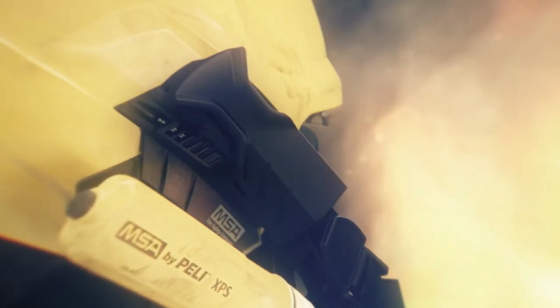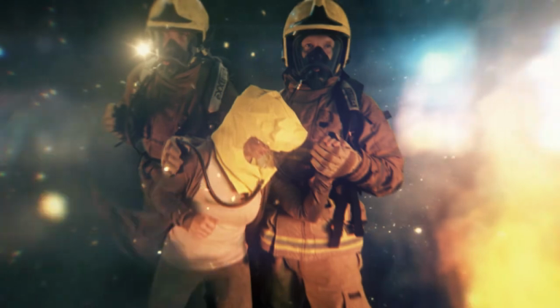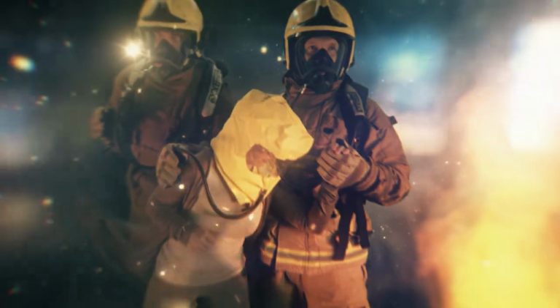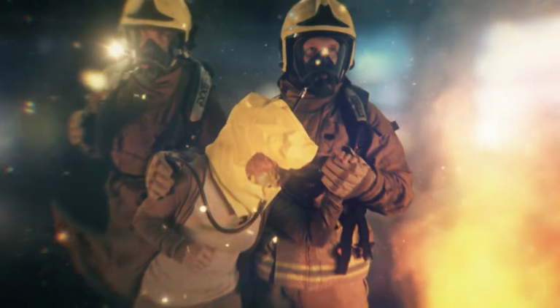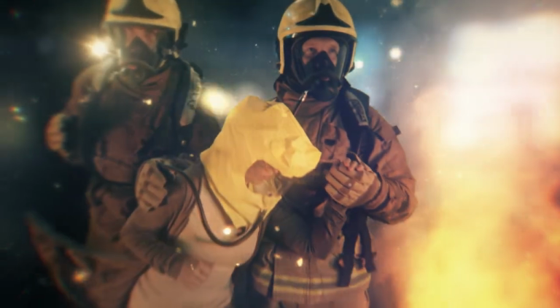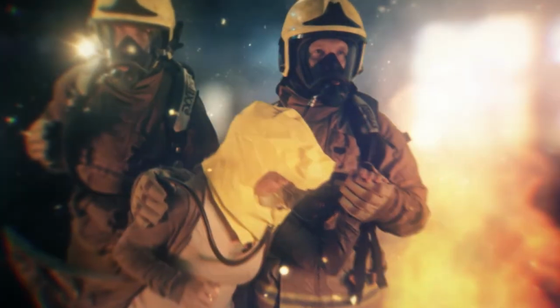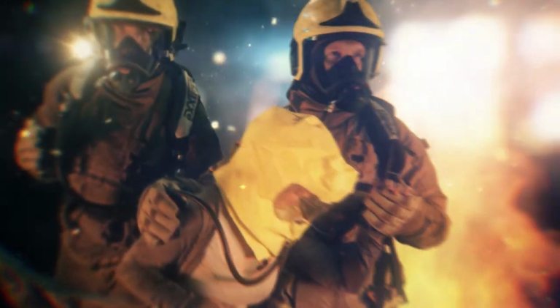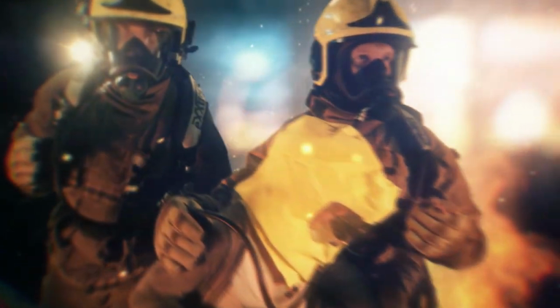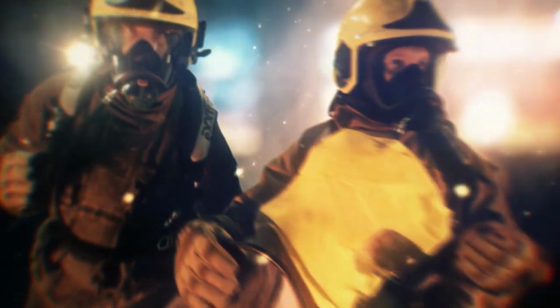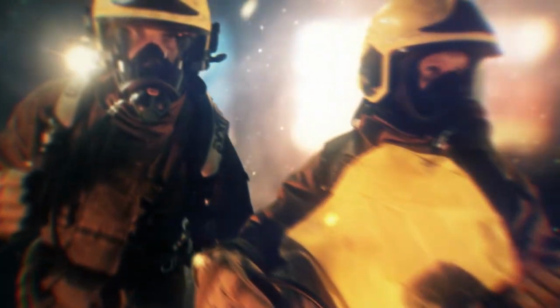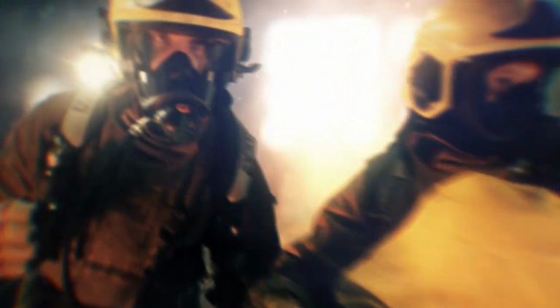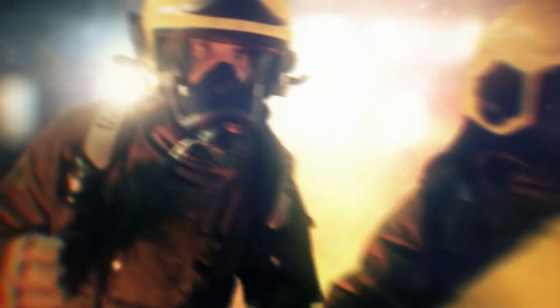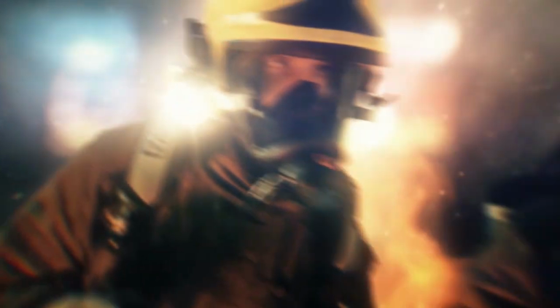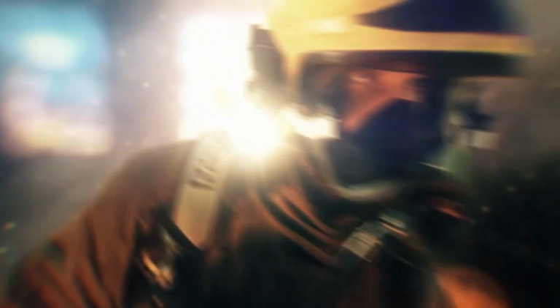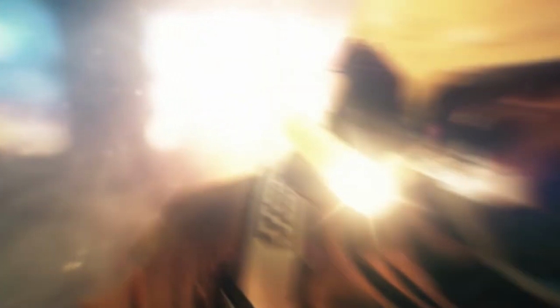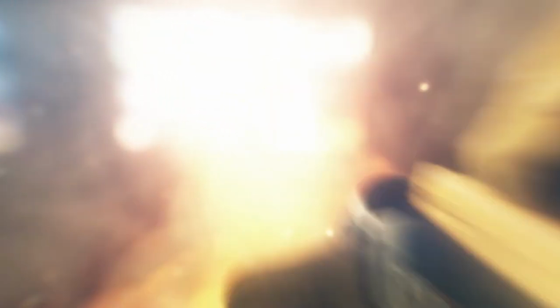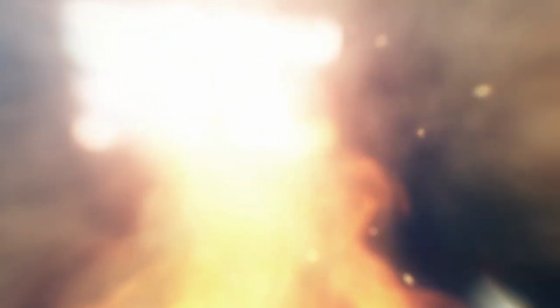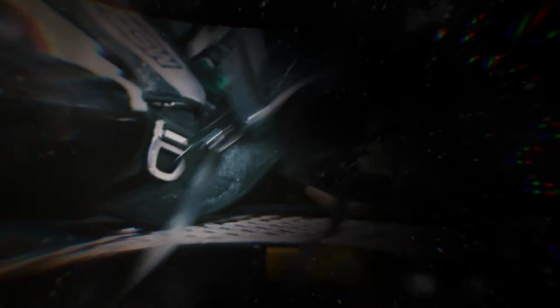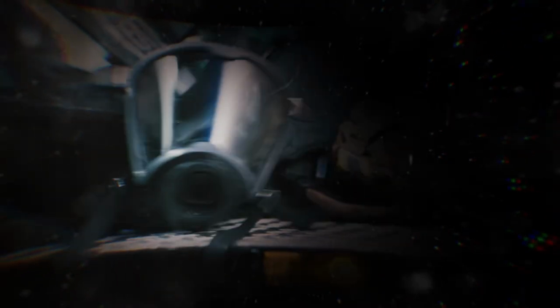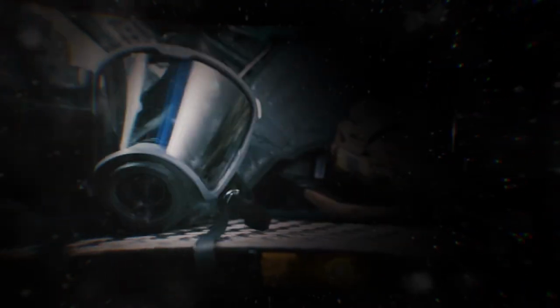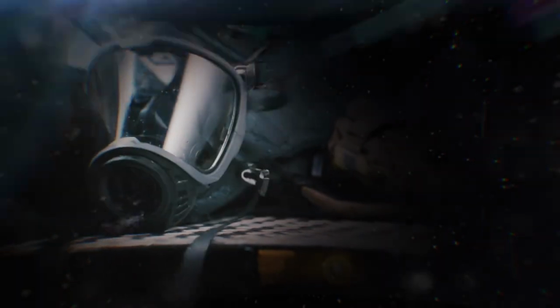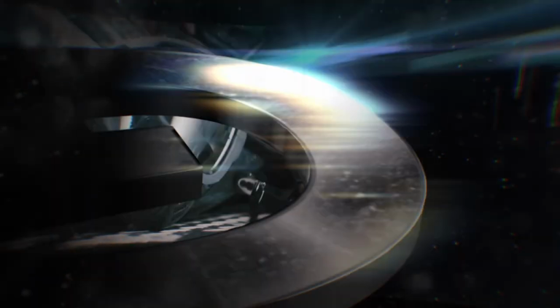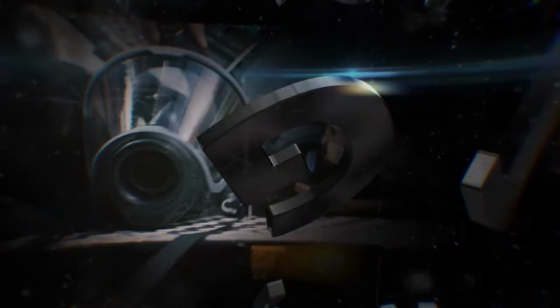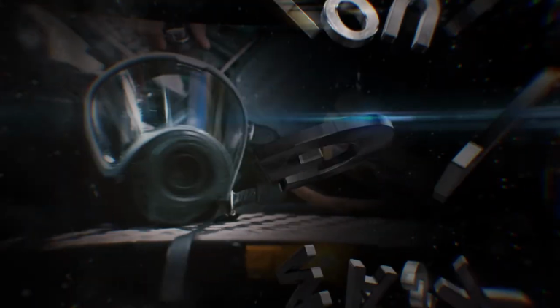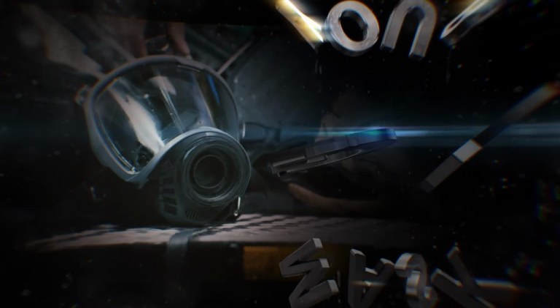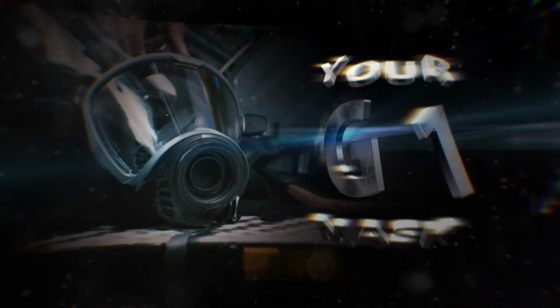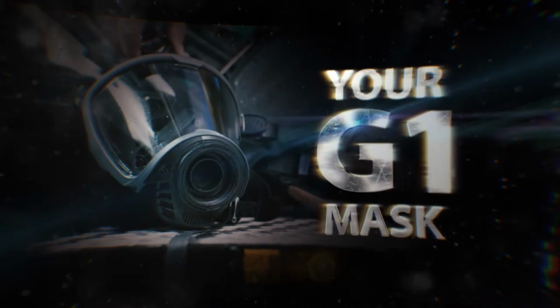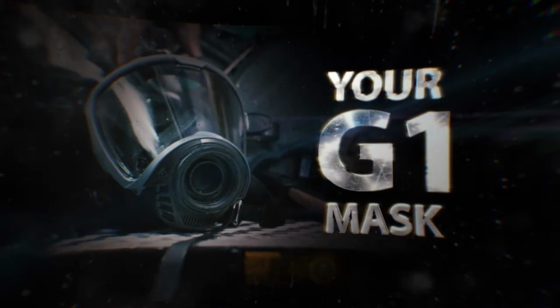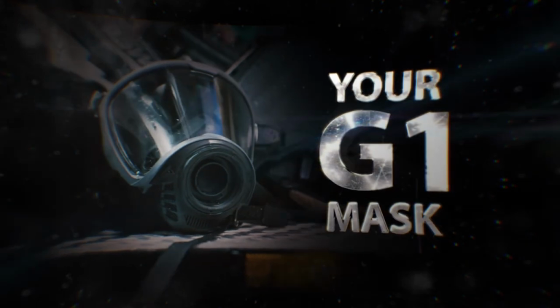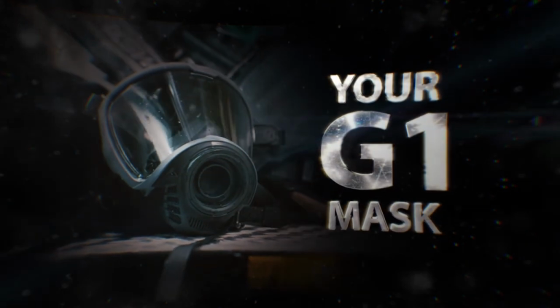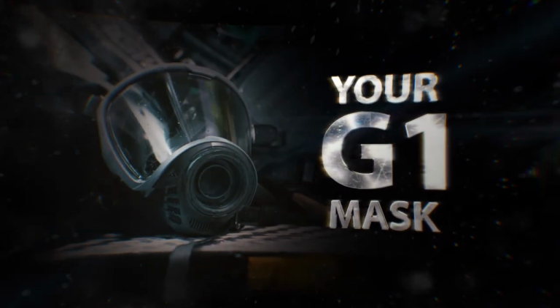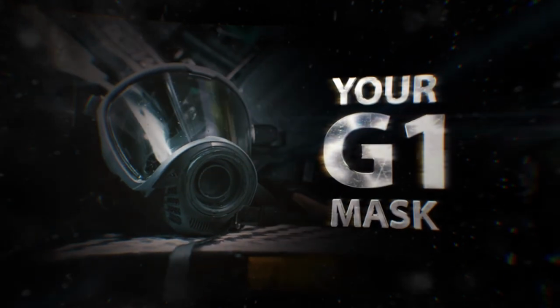Experience now a new level of comfort and safety. Your new G1 mask from MSA.